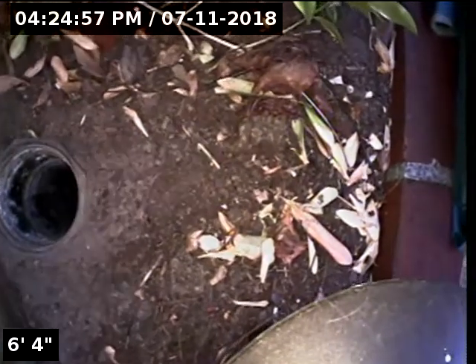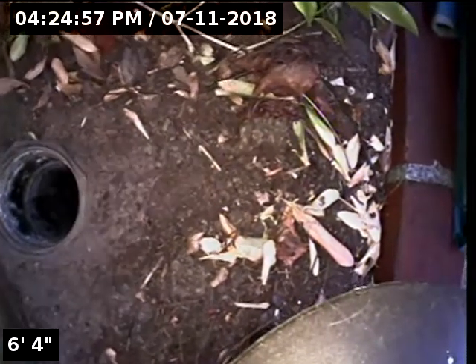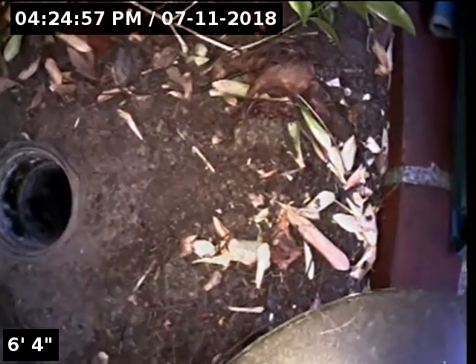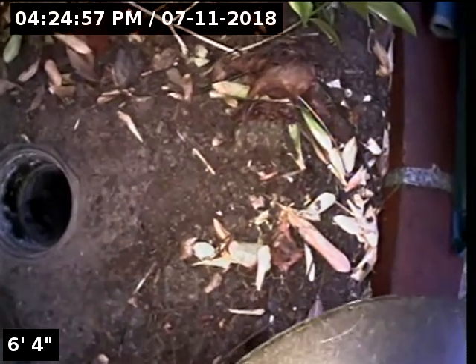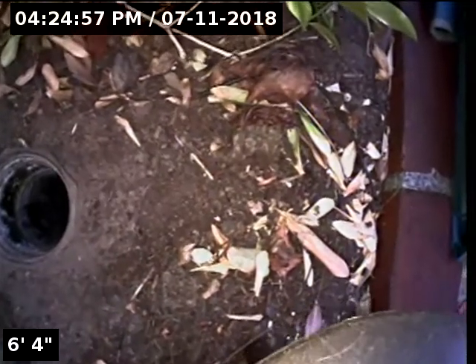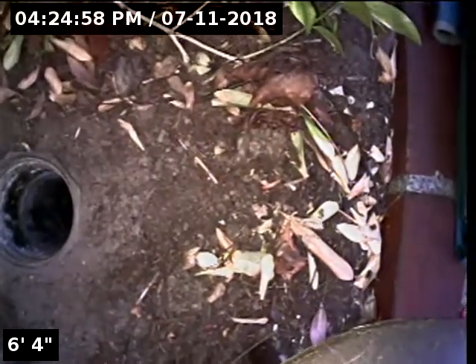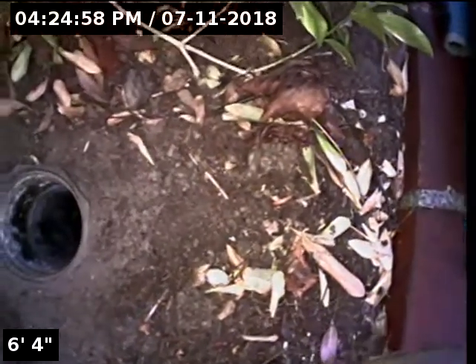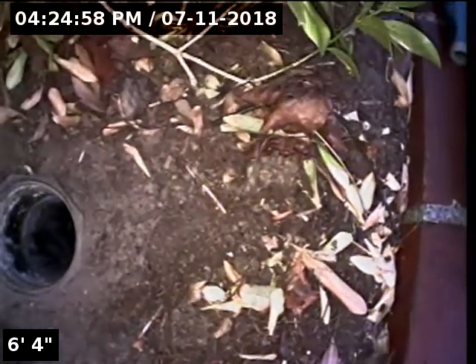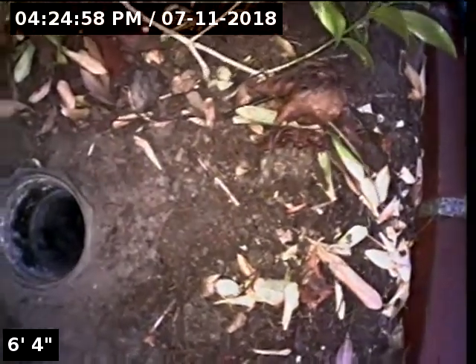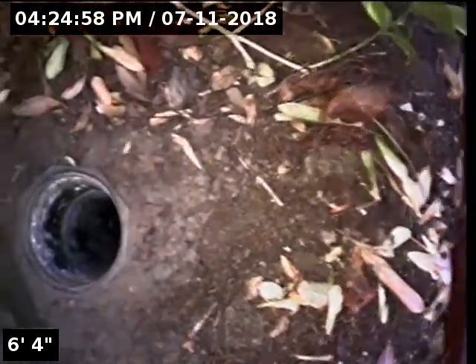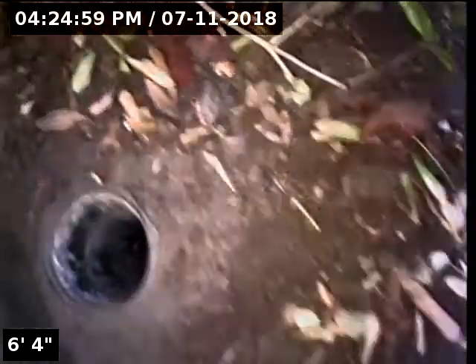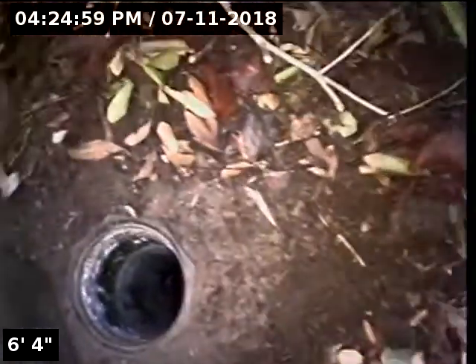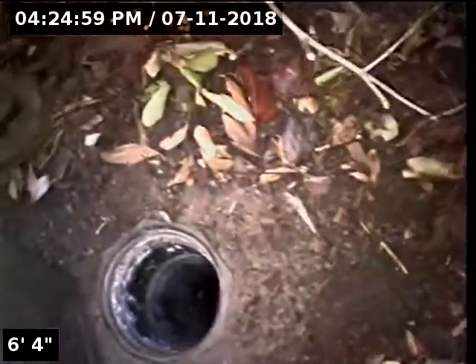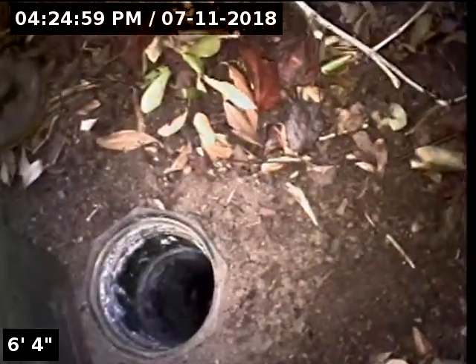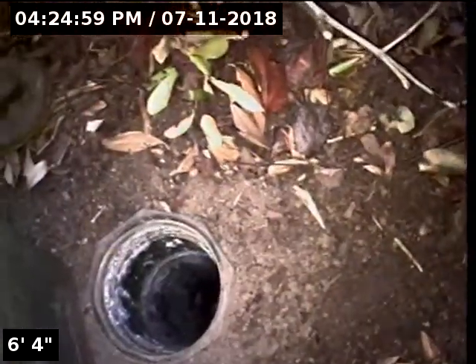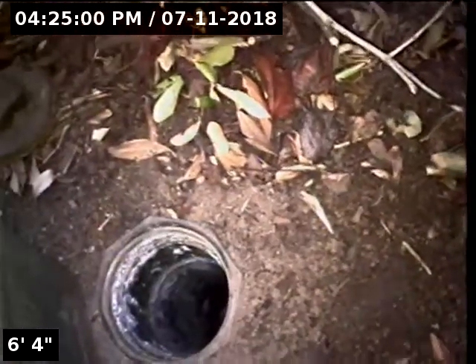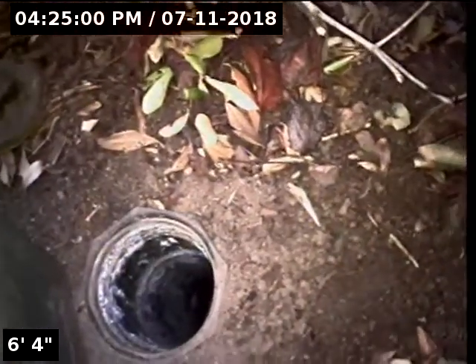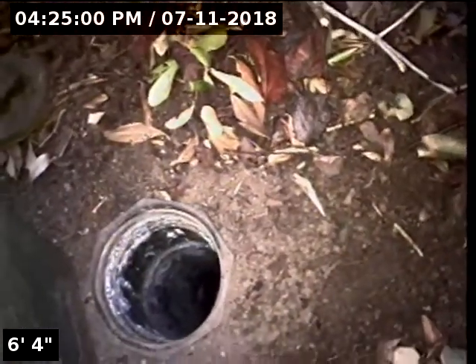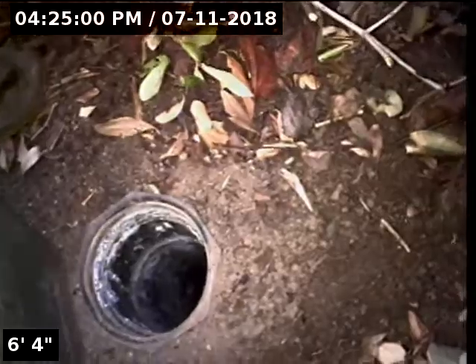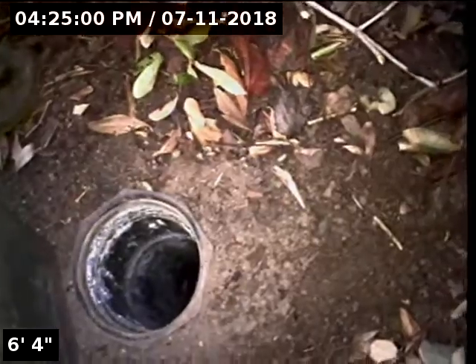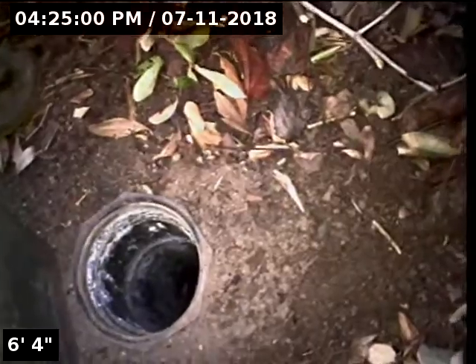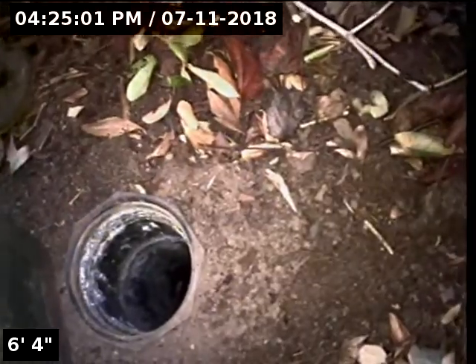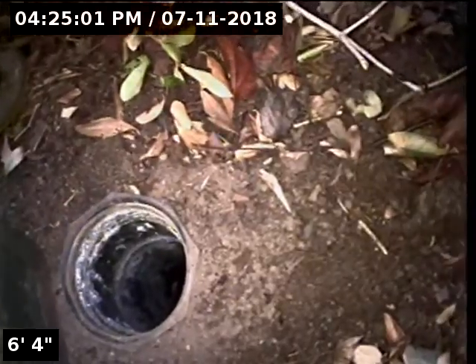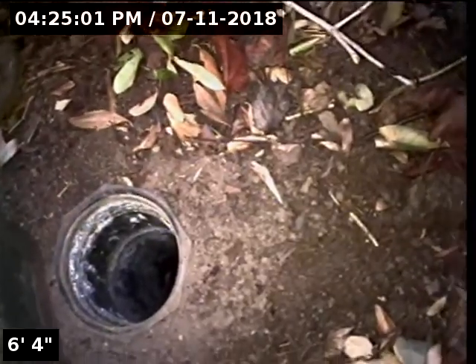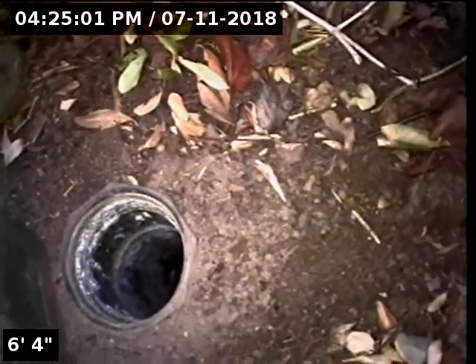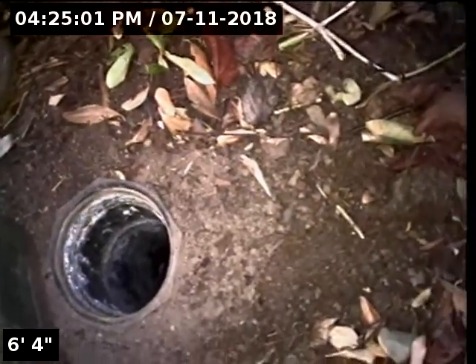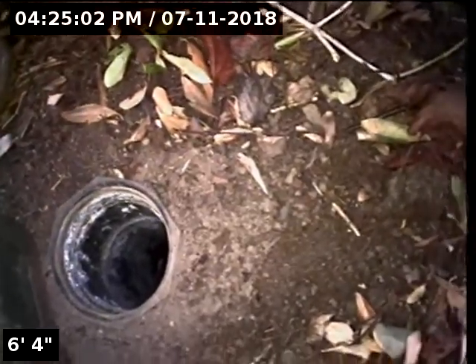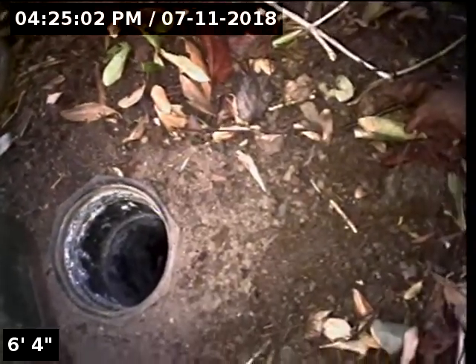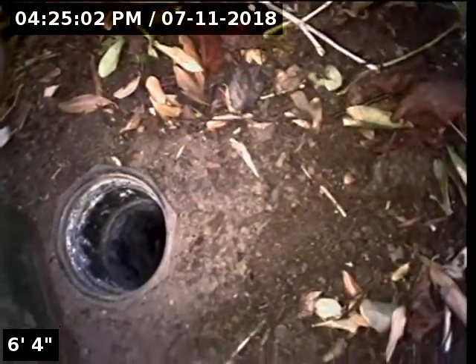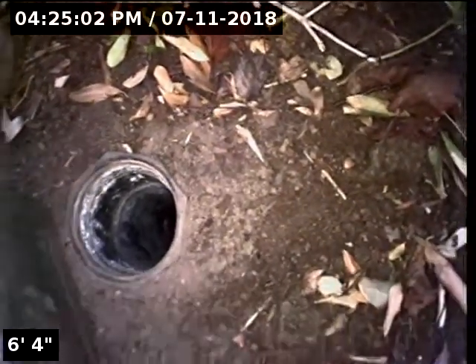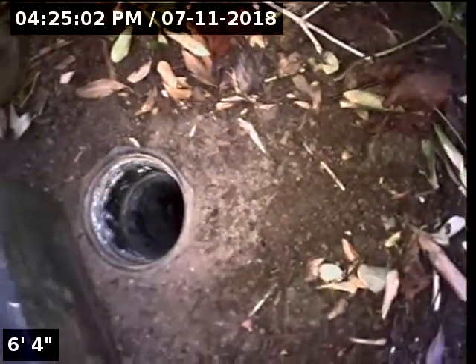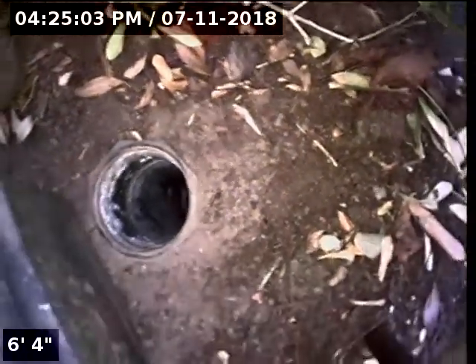Good afternoon. I'm Jeff with Sewer Tech Northwest. Today we're at property address 803 Elliott Road here in Newburgh.